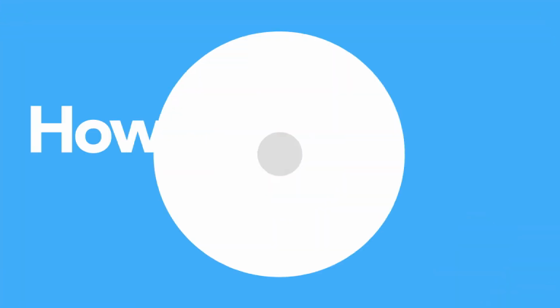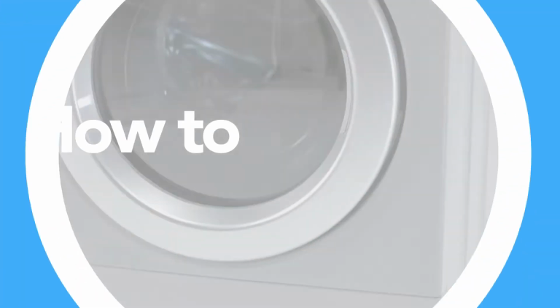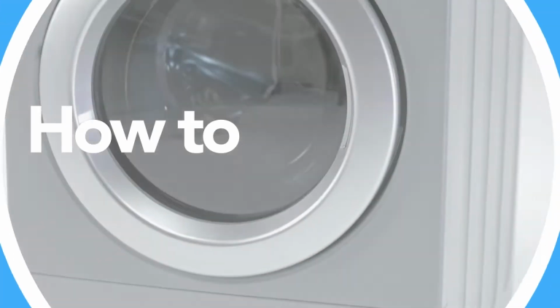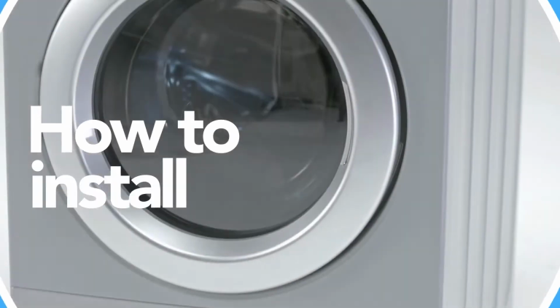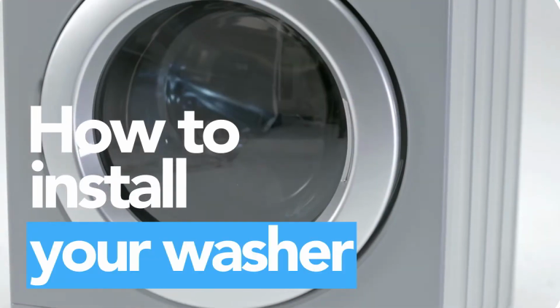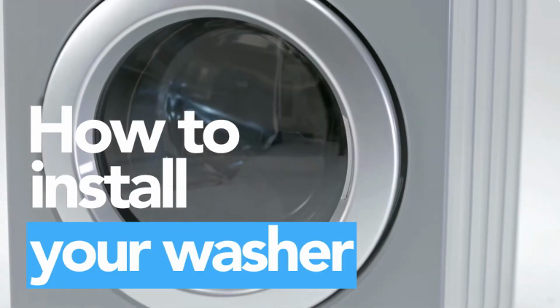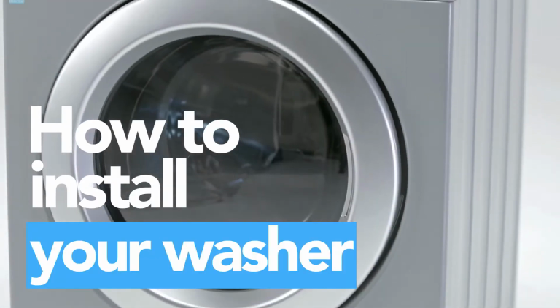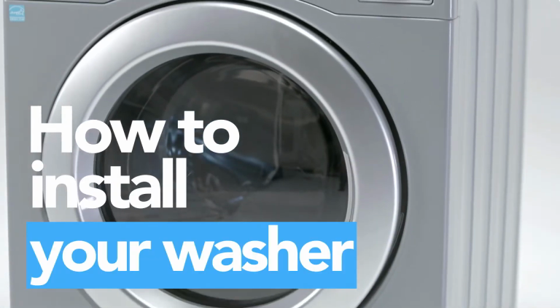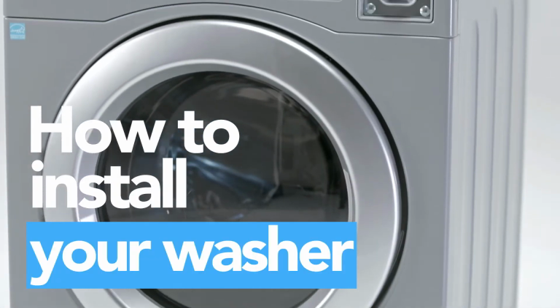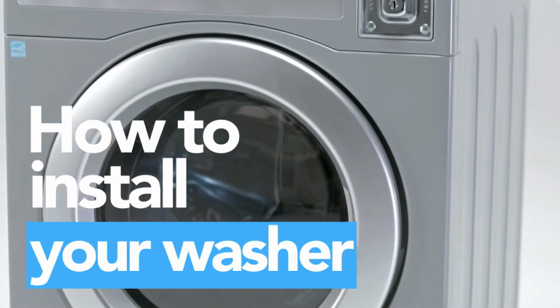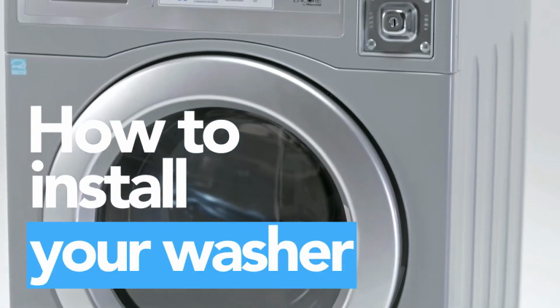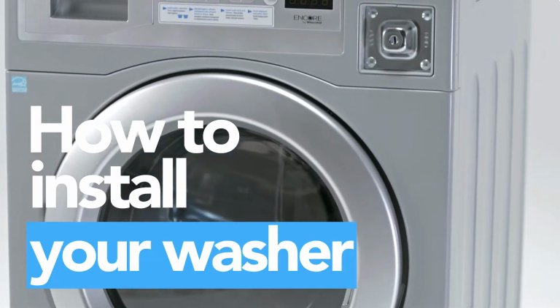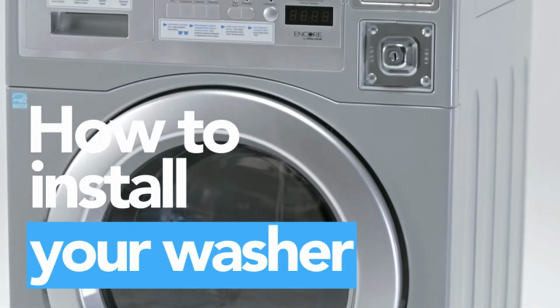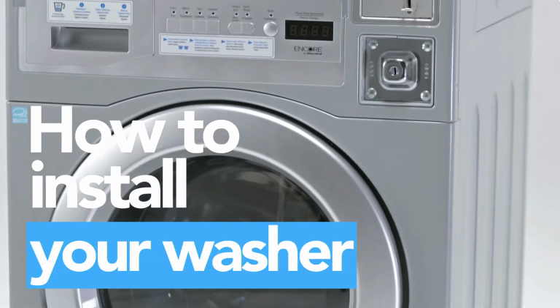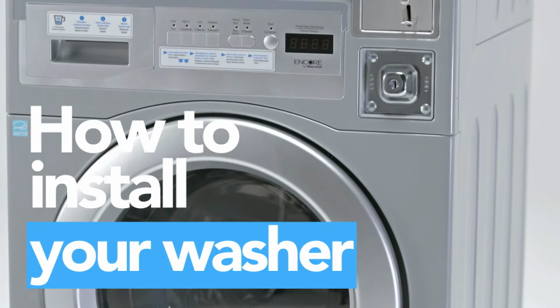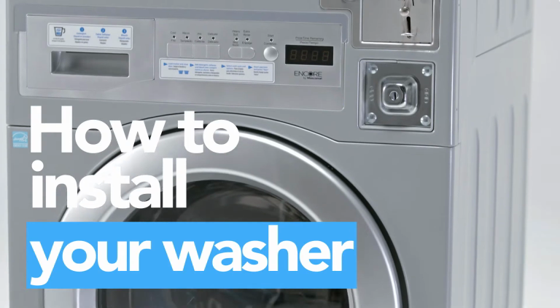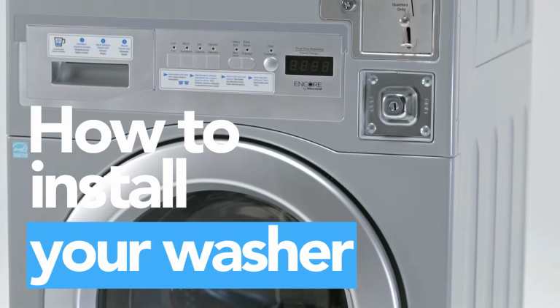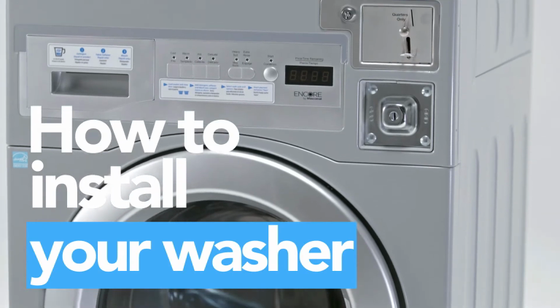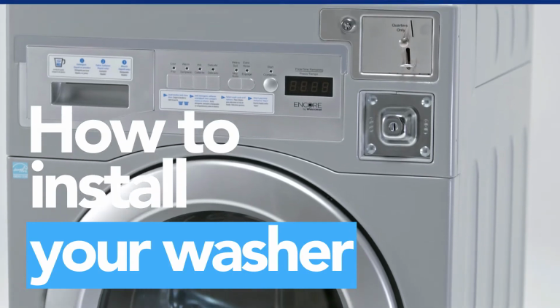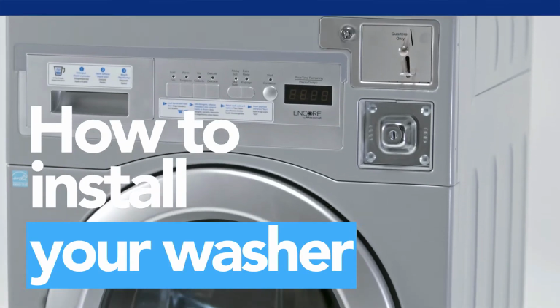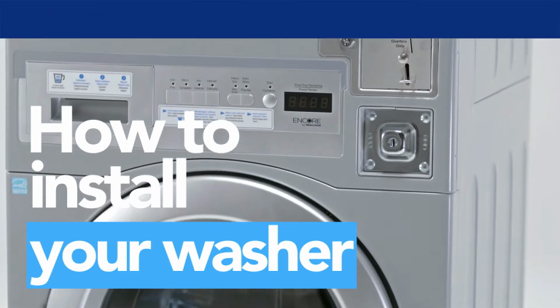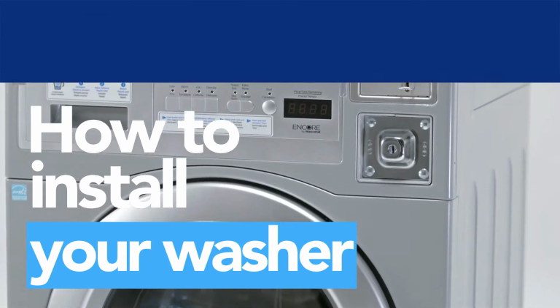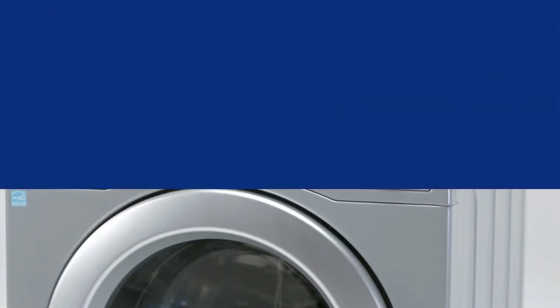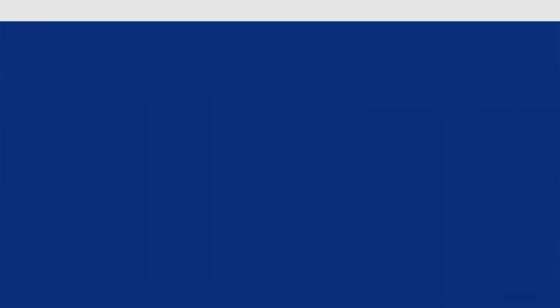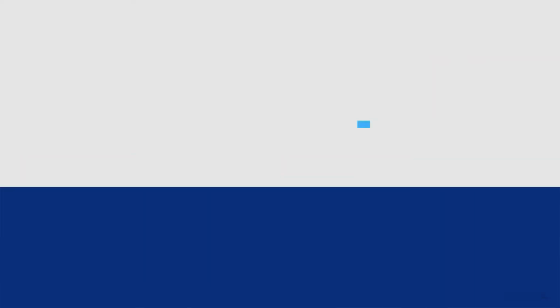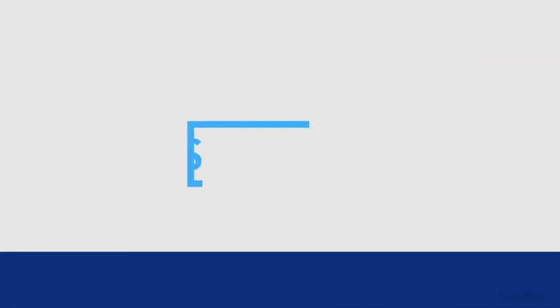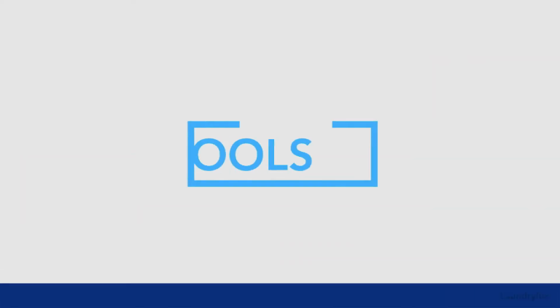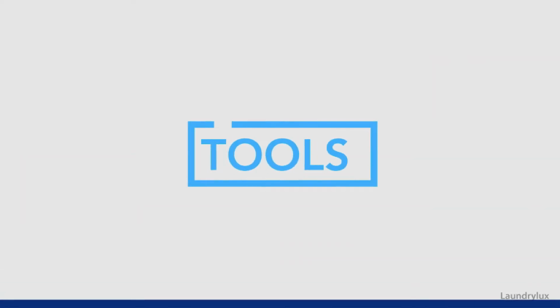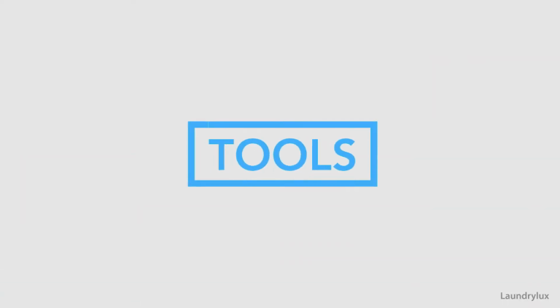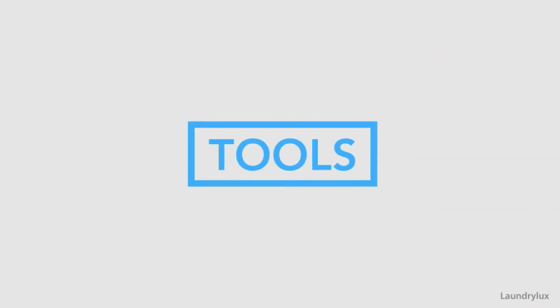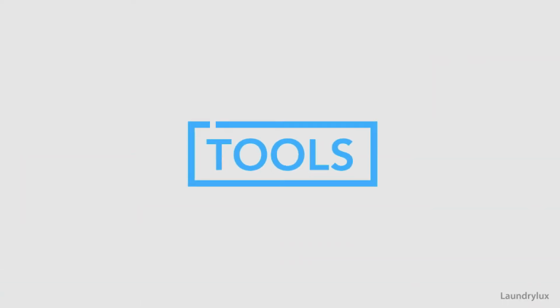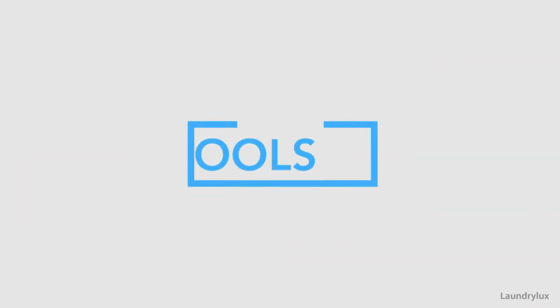In this video, we'll show you how to install and connect your Encore washing machine.